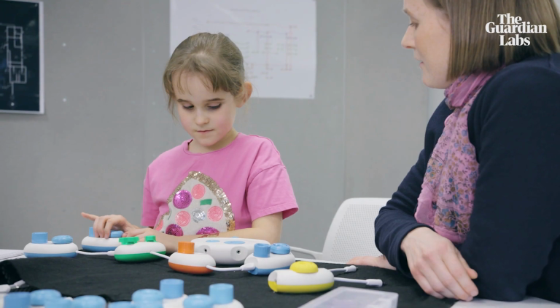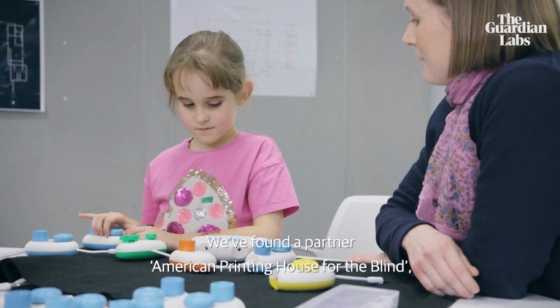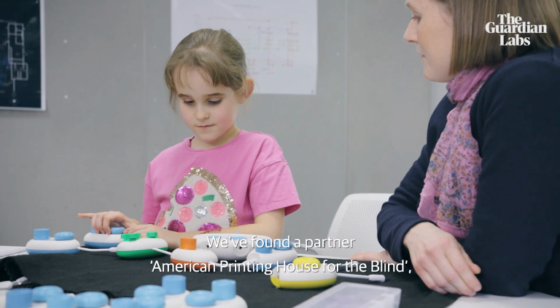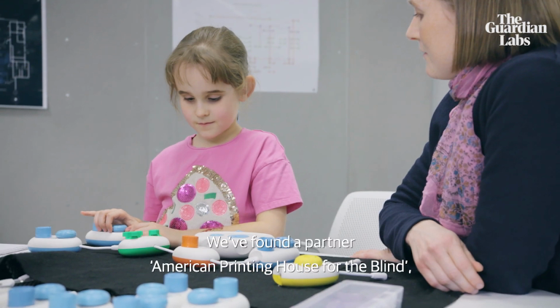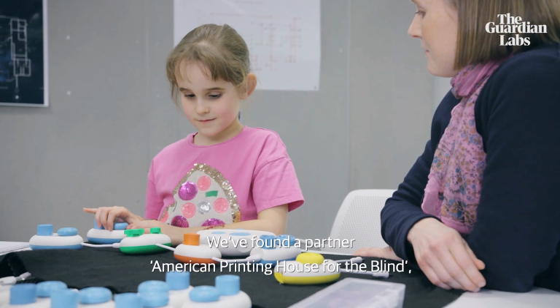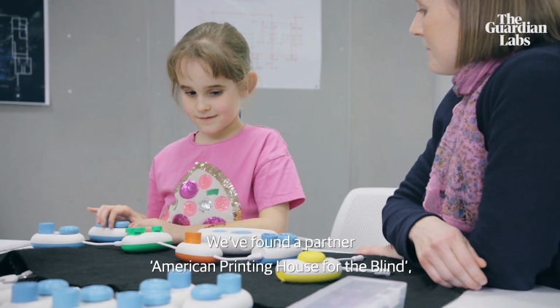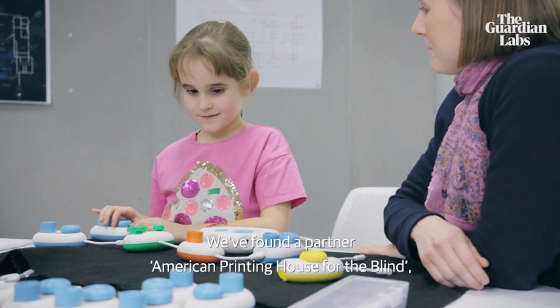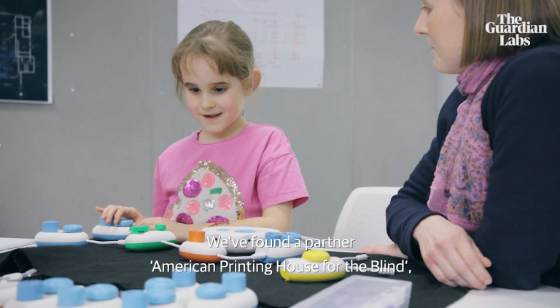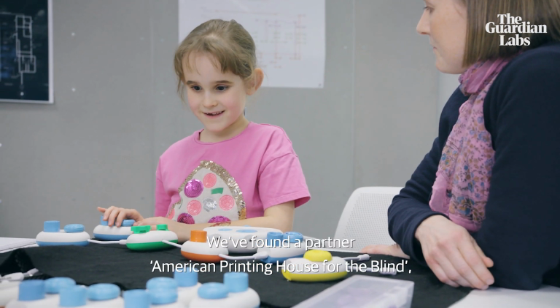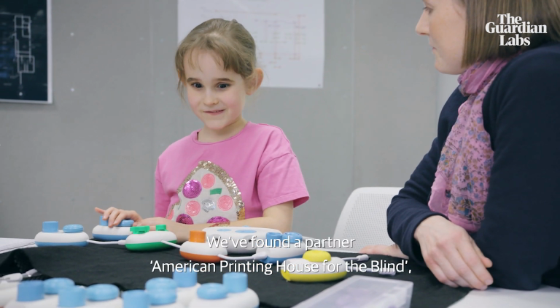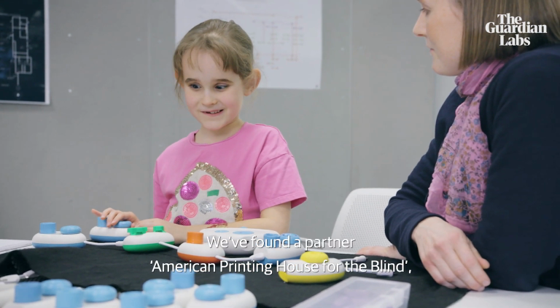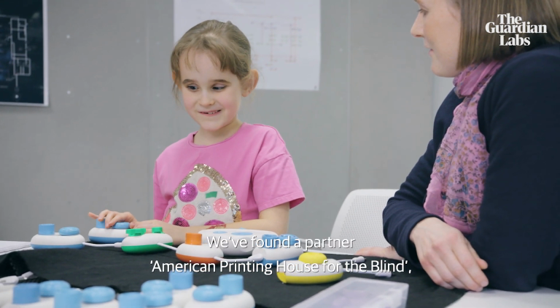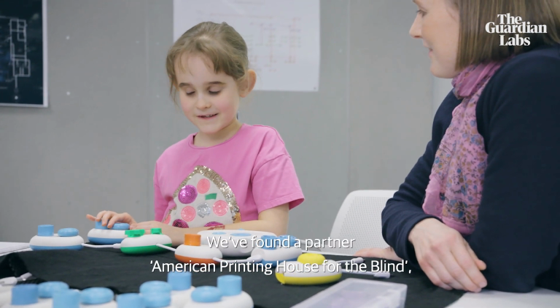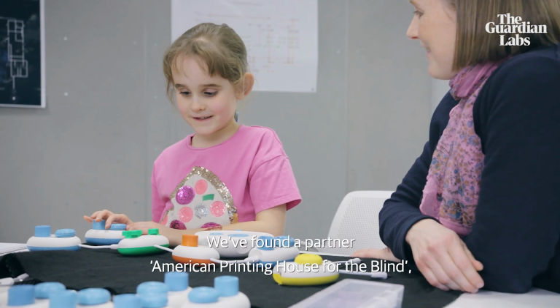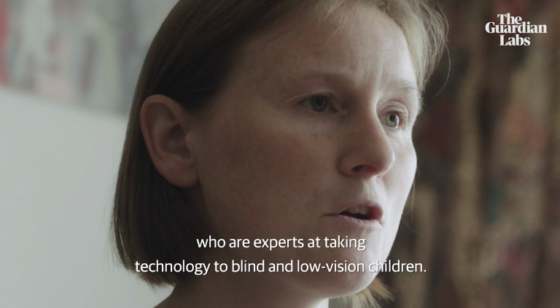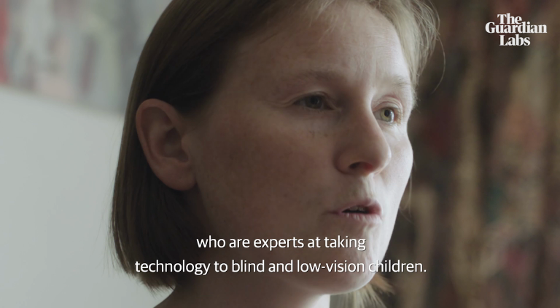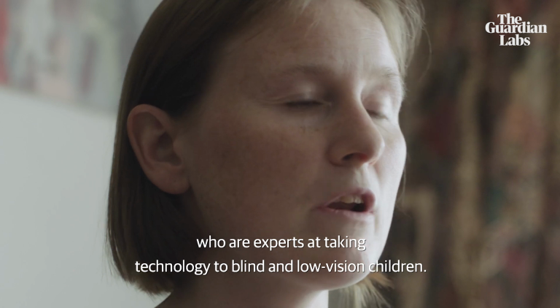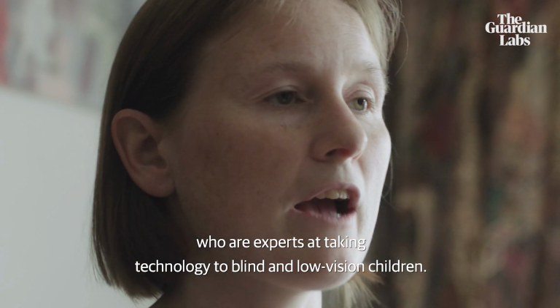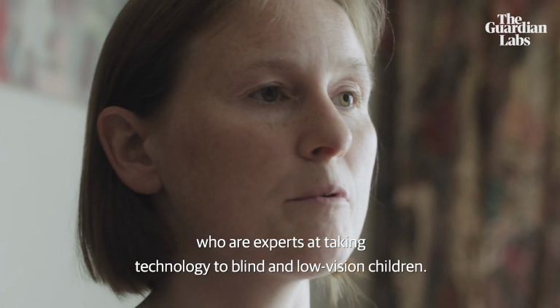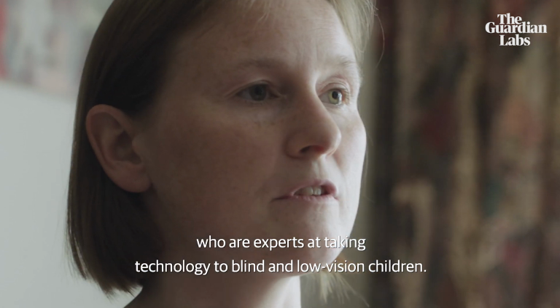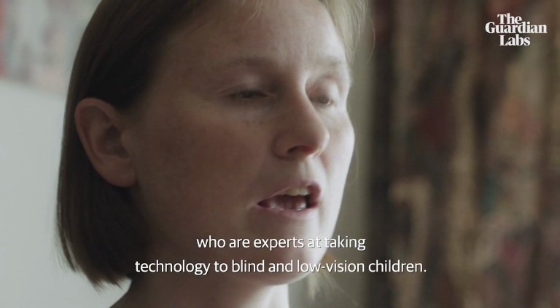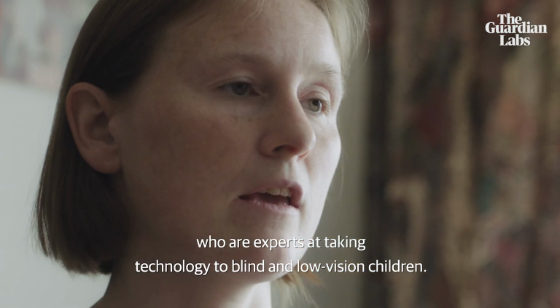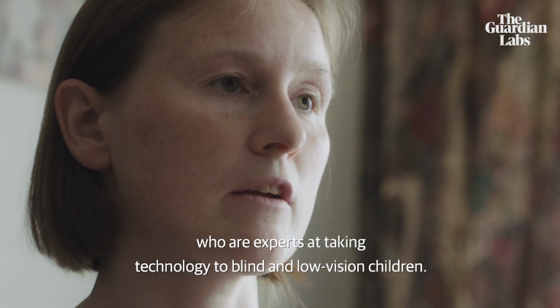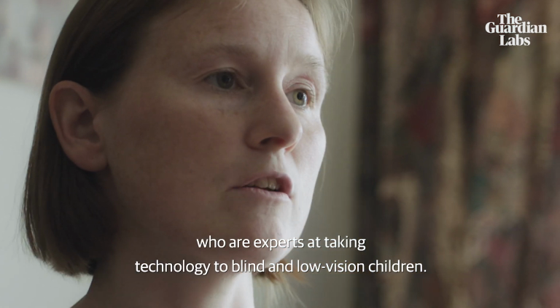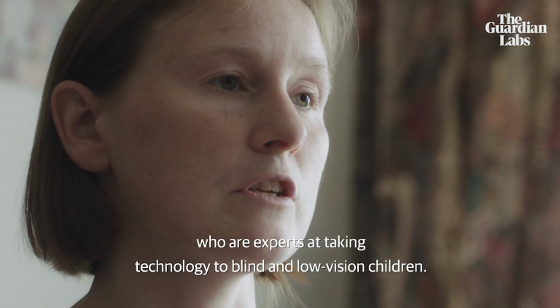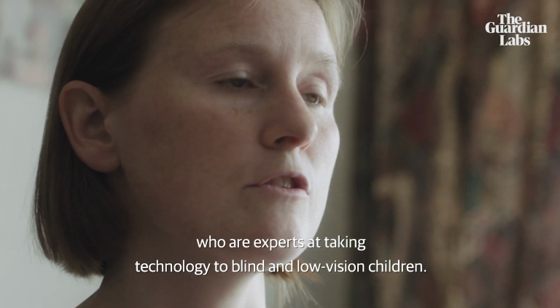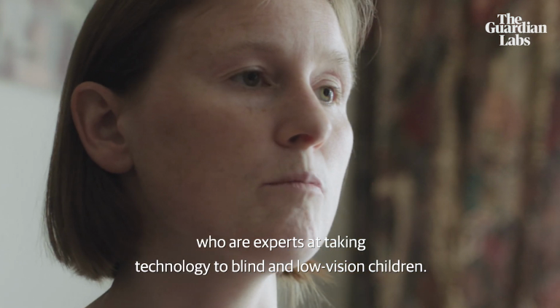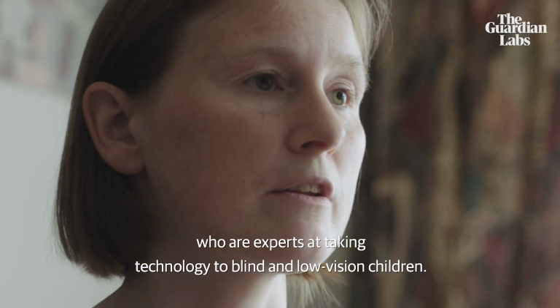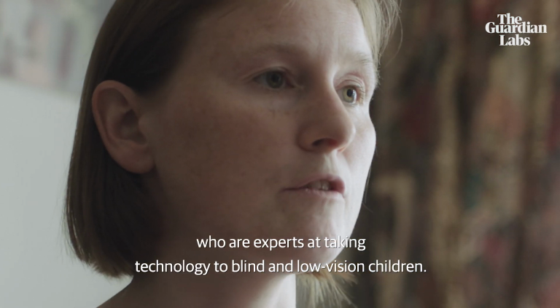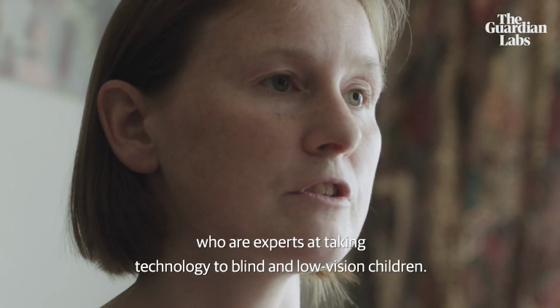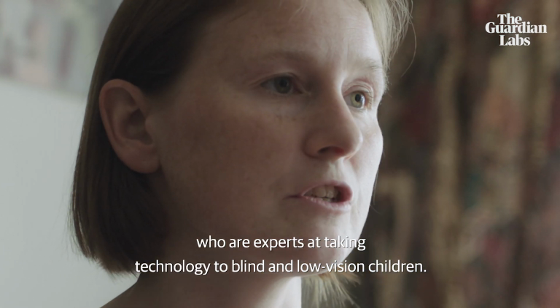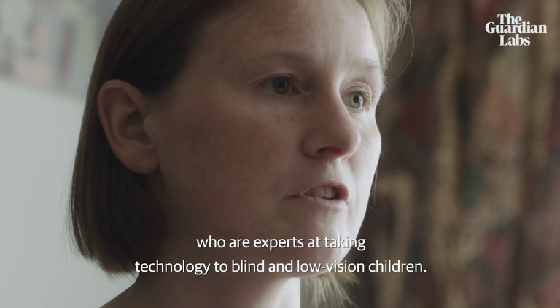We found a partner: American Printing House for the Blind. We're really experts in taking technology to blind and low vision children.